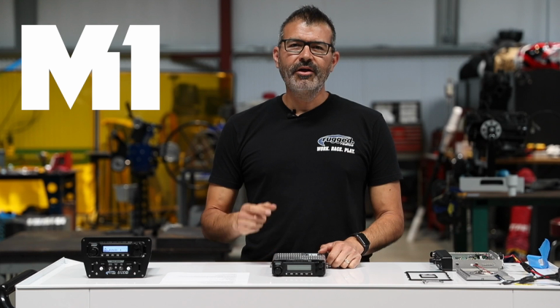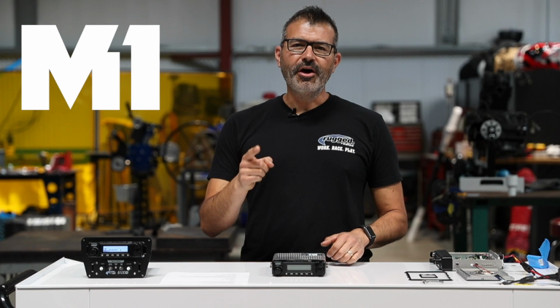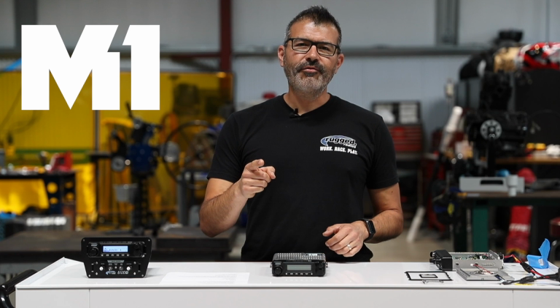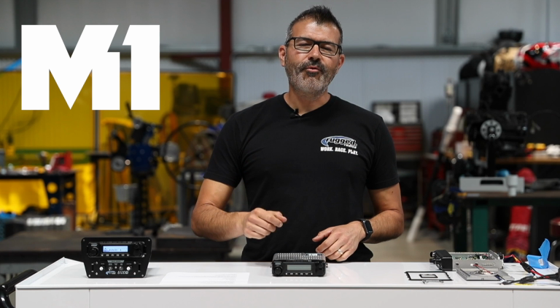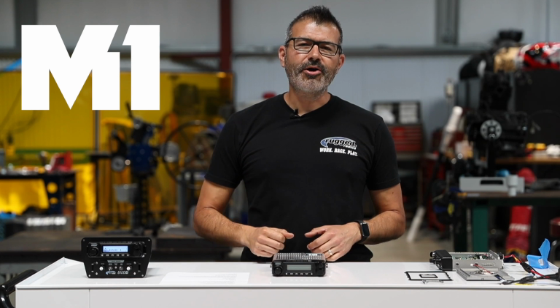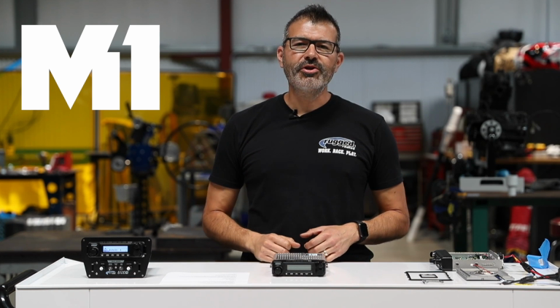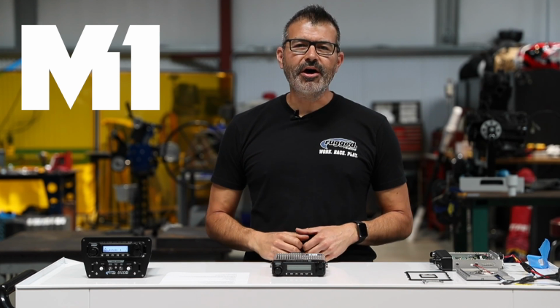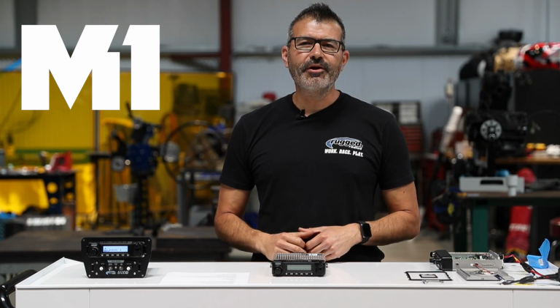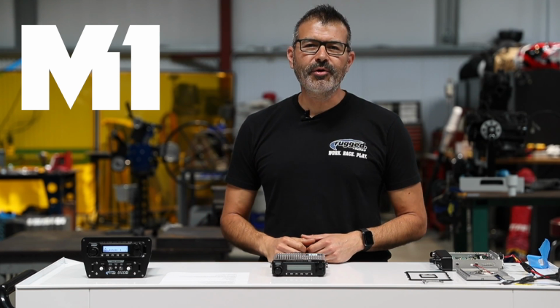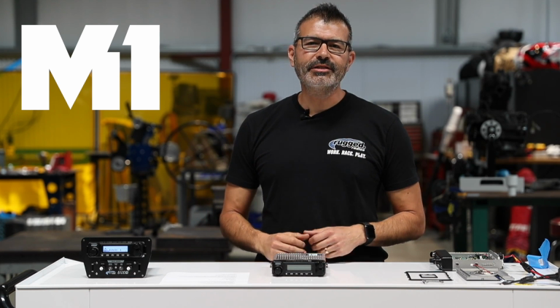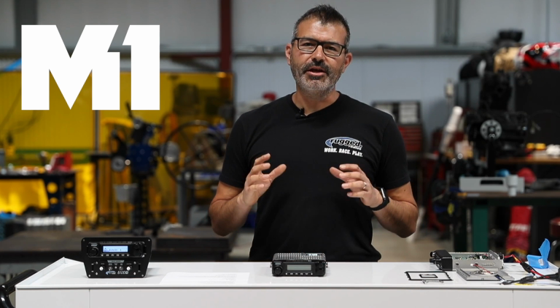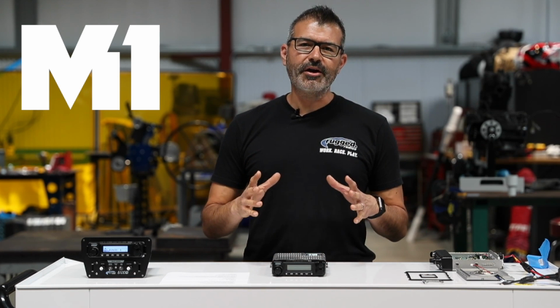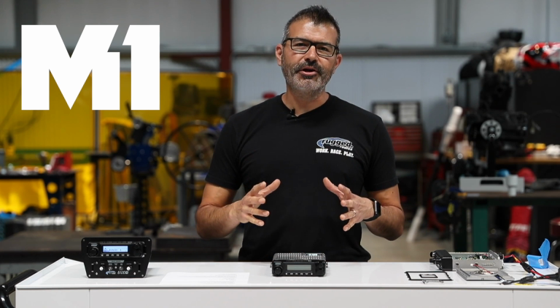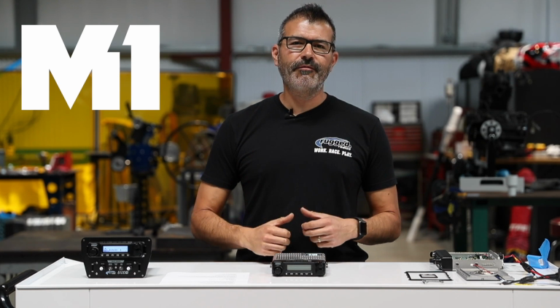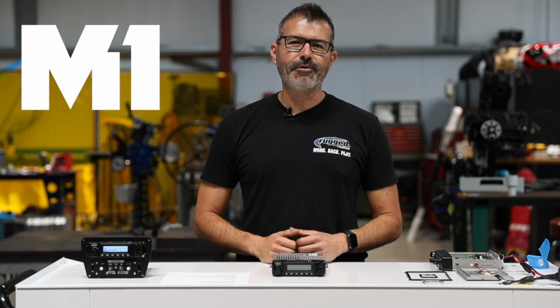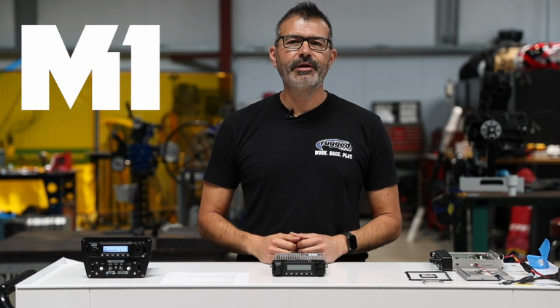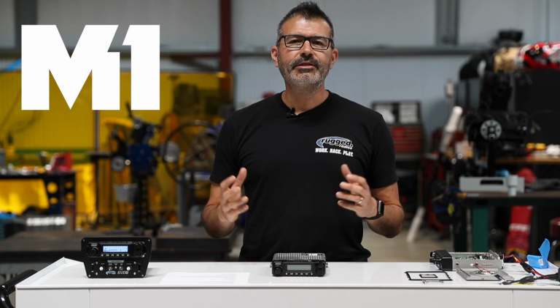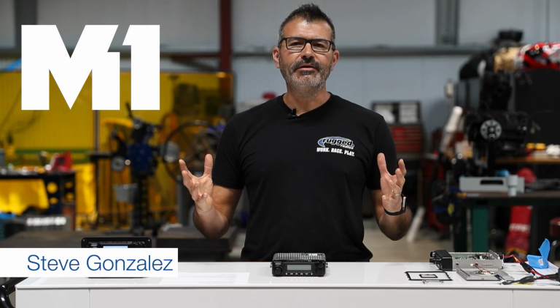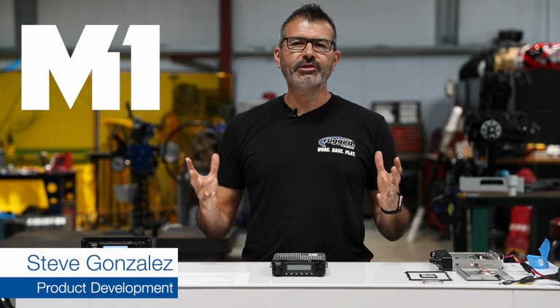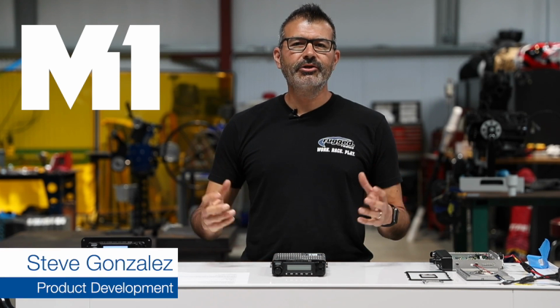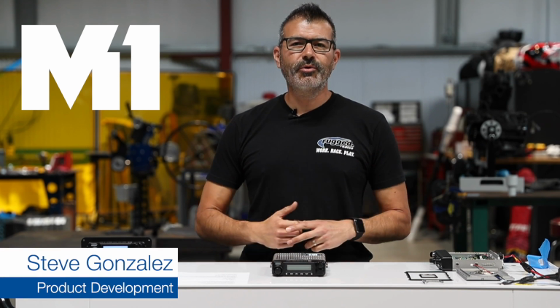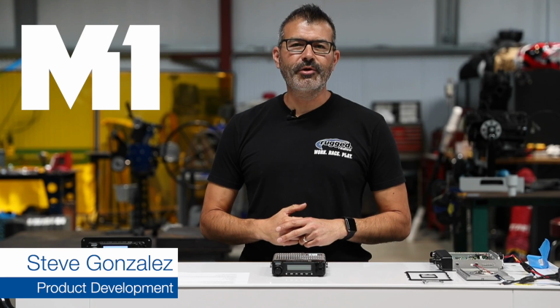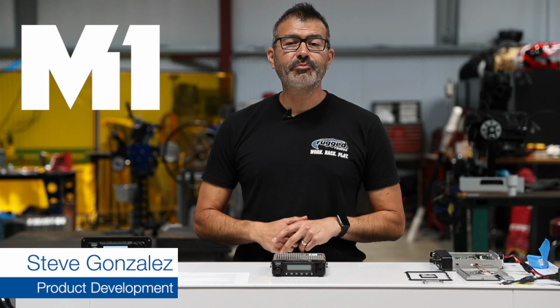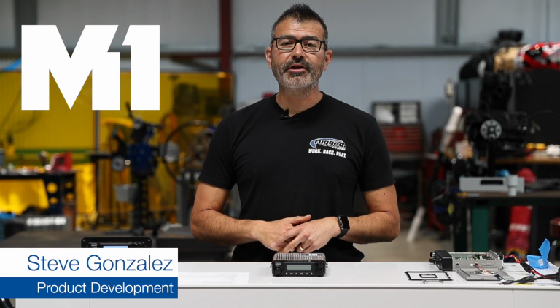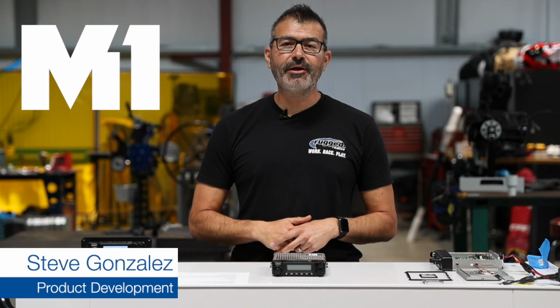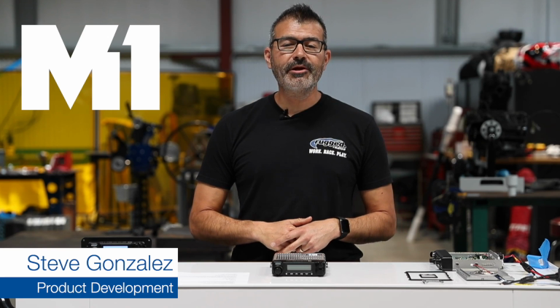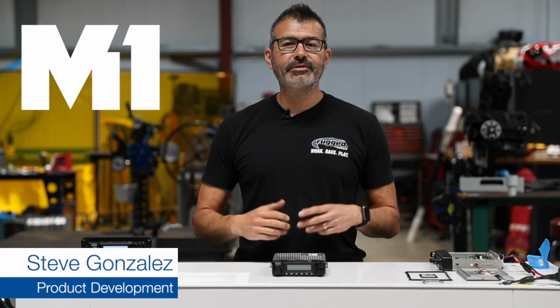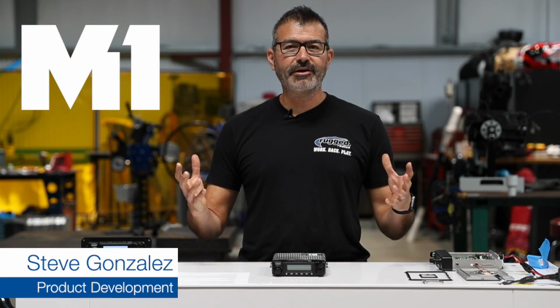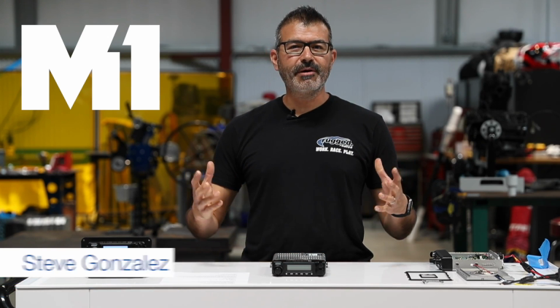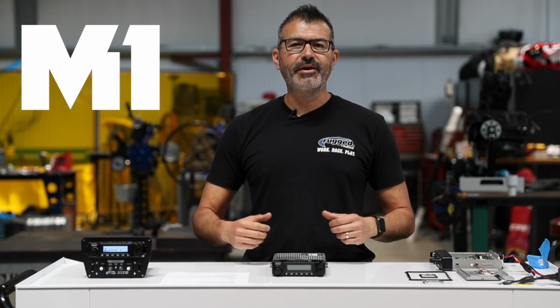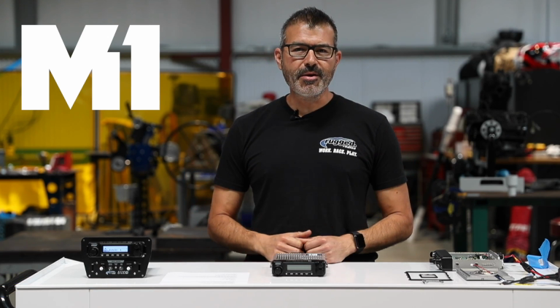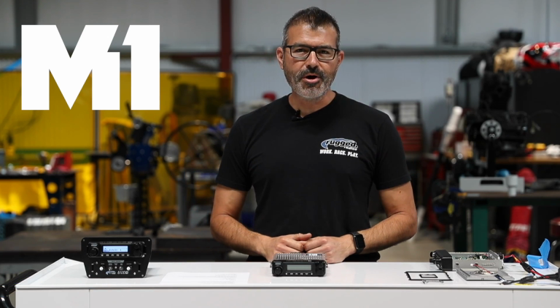Not afraid of water, not afraid to race, and not afraid to perform. Steve Gonzalez, Rugged Radio's product development, here to talk to you about the M1.